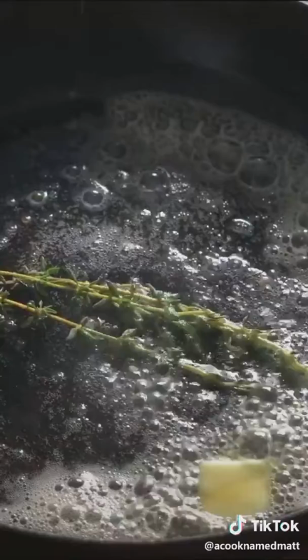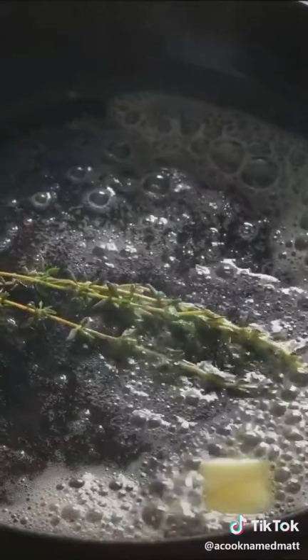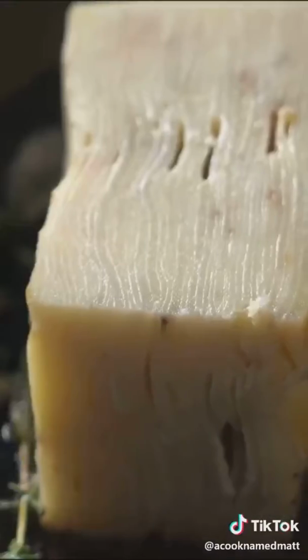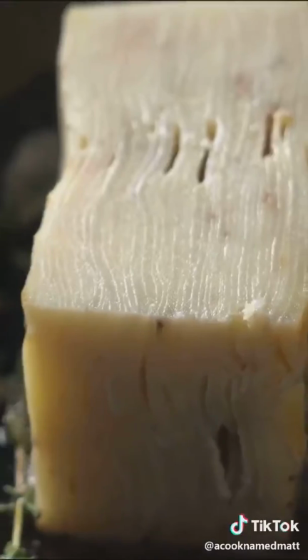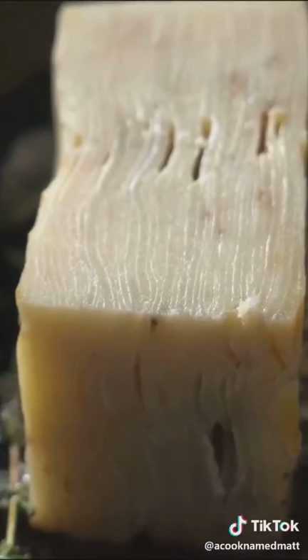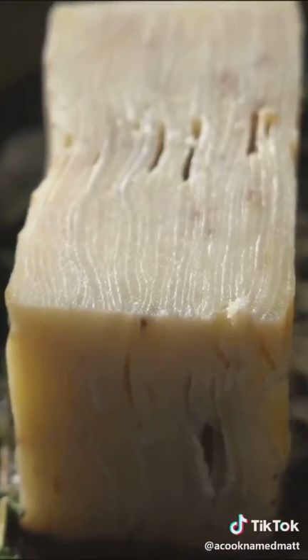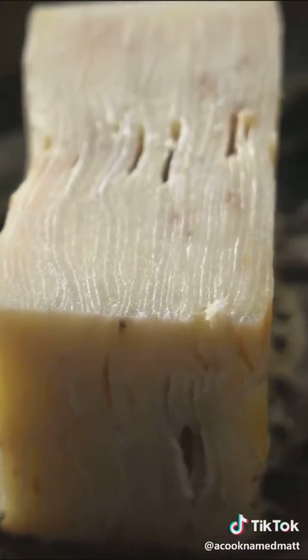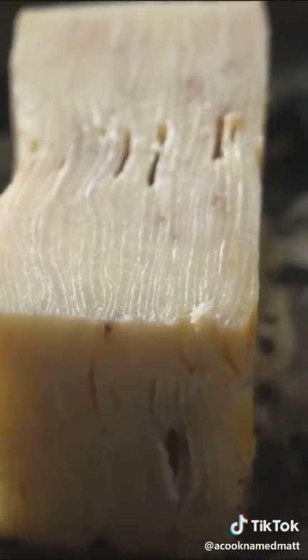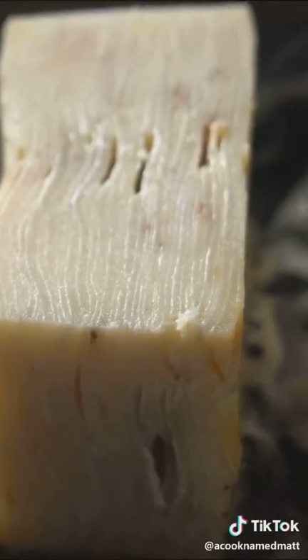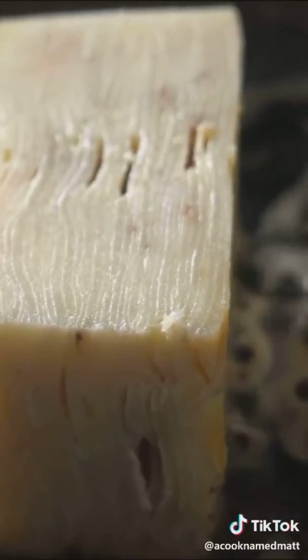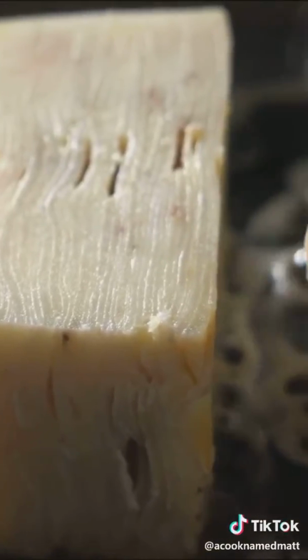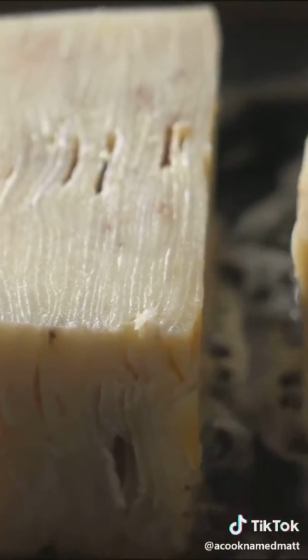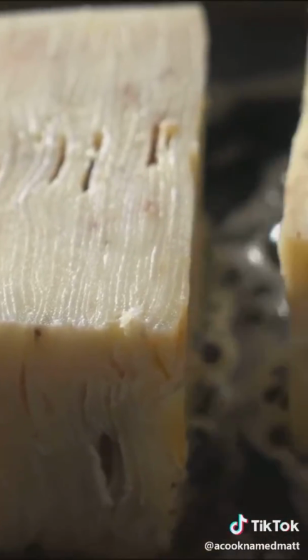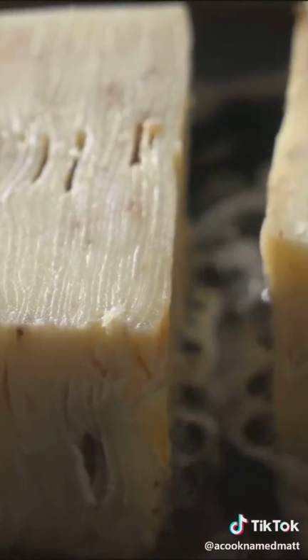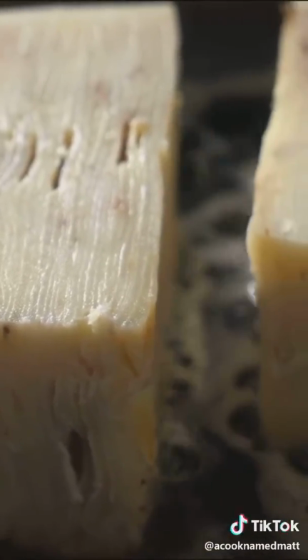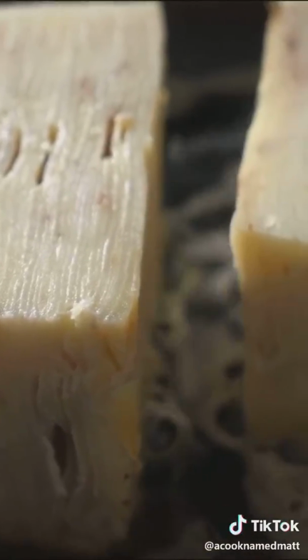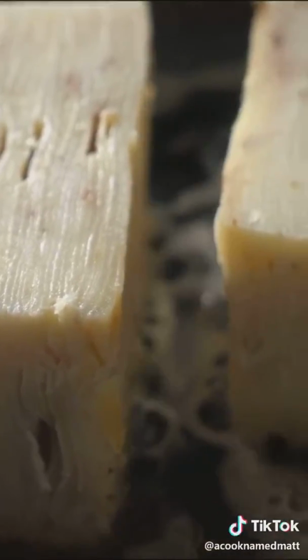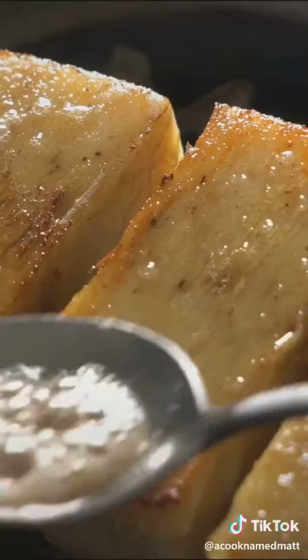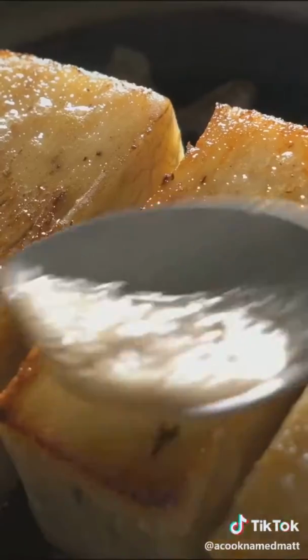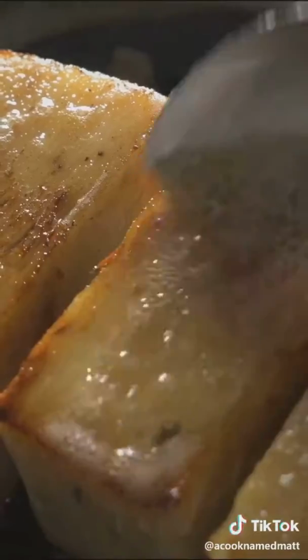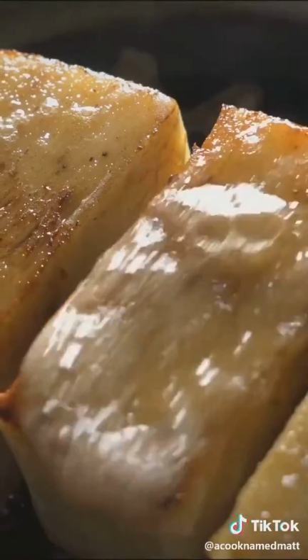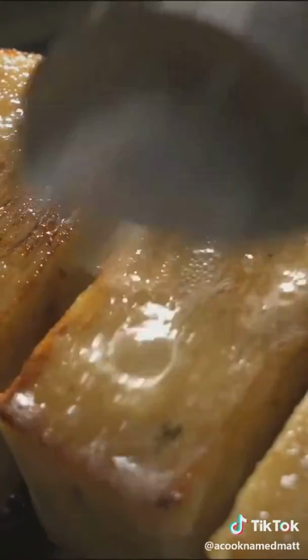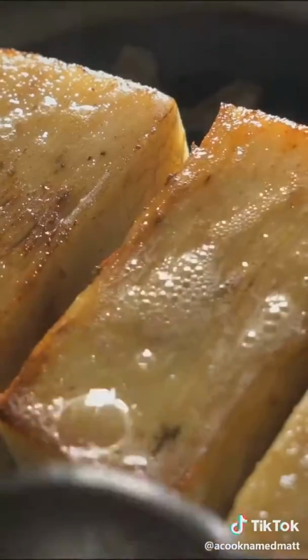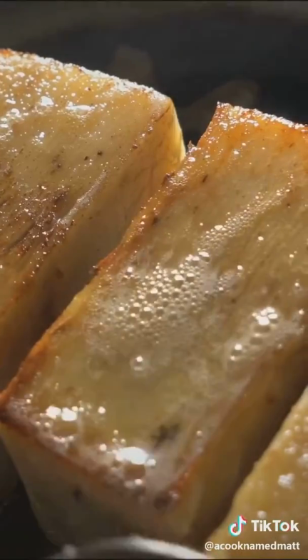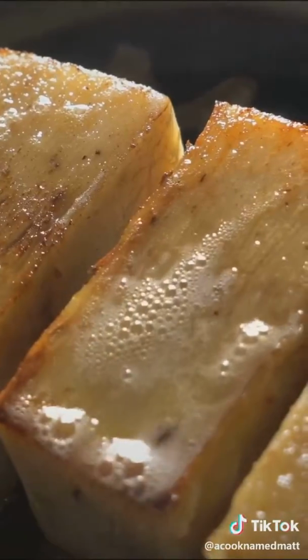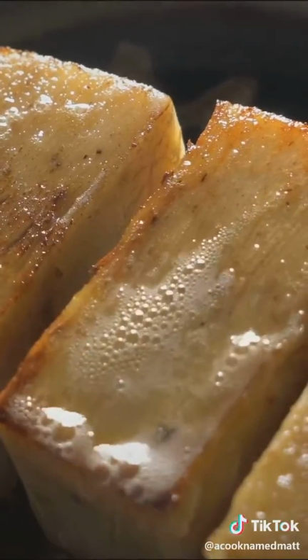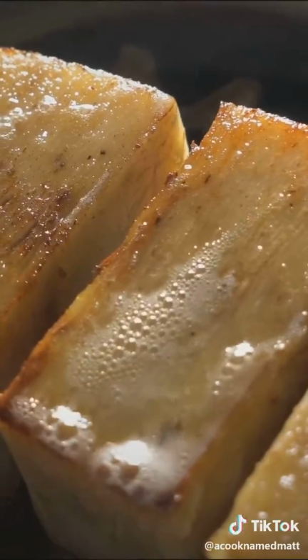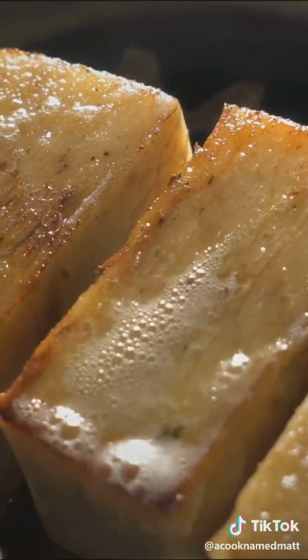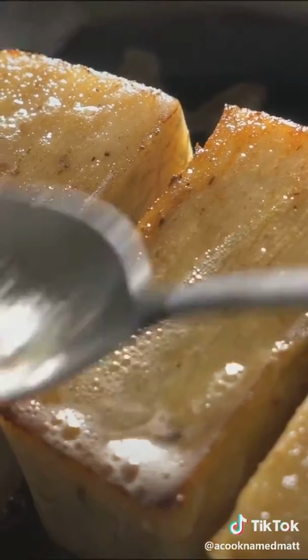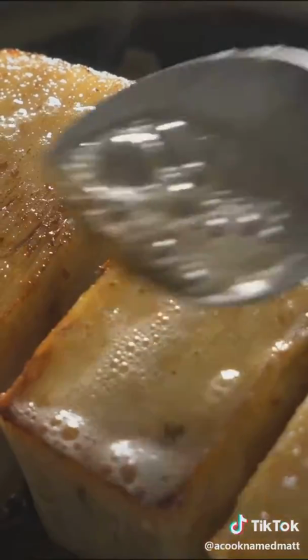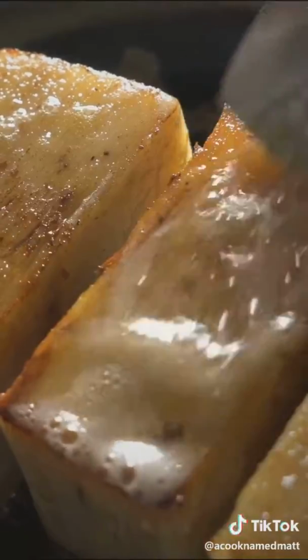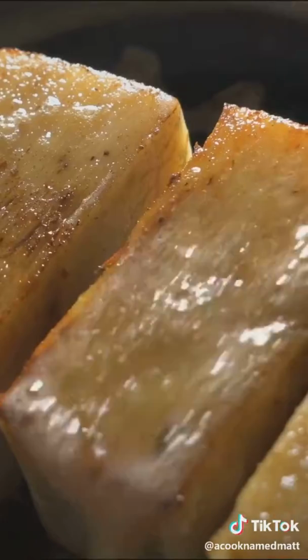Now sear it in butter on medium heat — not too high. We don't want to make our potatoes sad. Baste it, give it a good old butter bath.